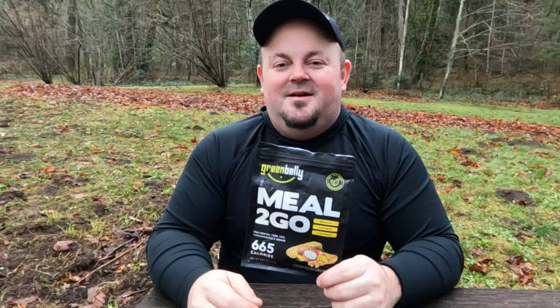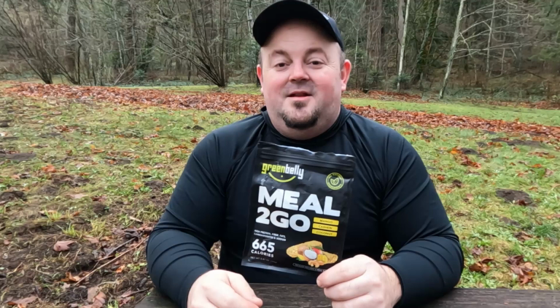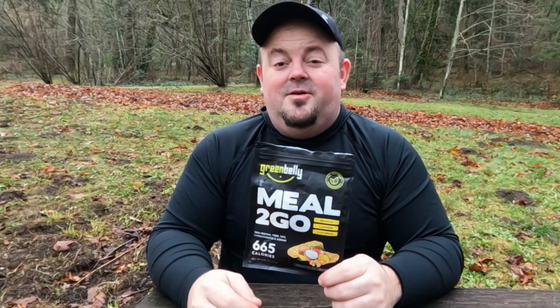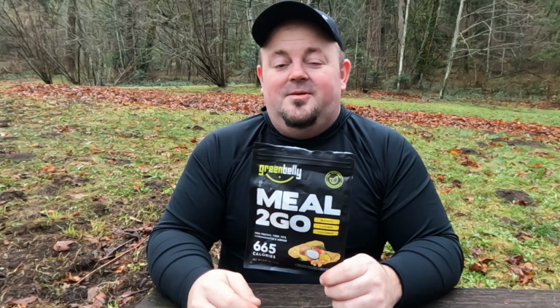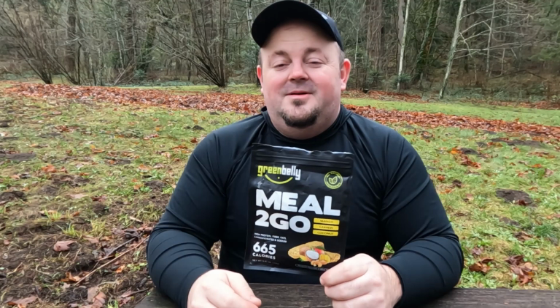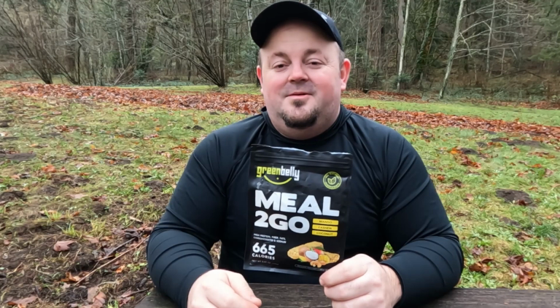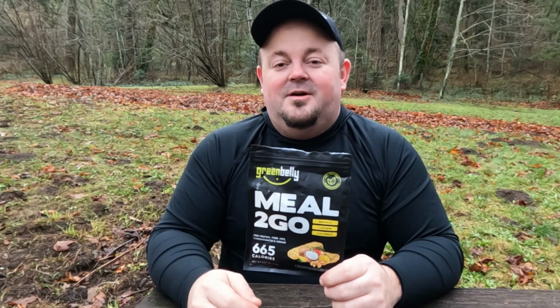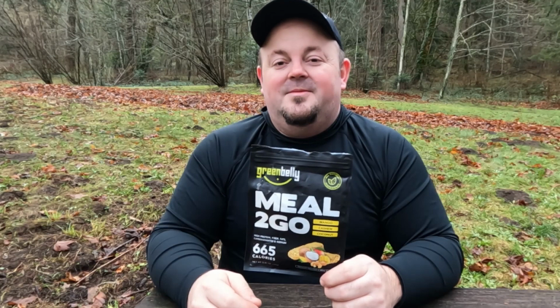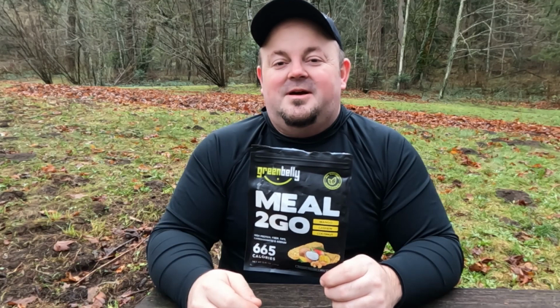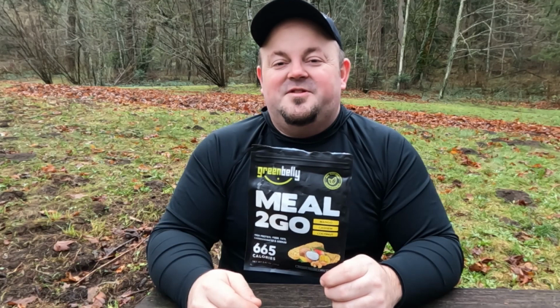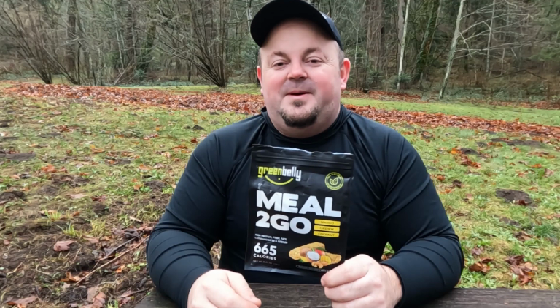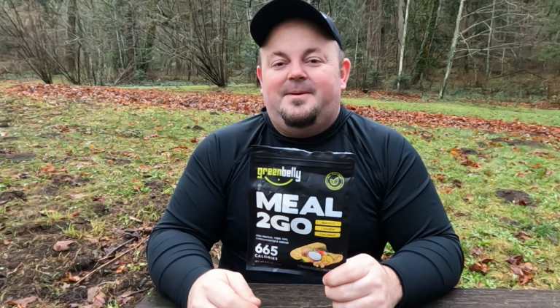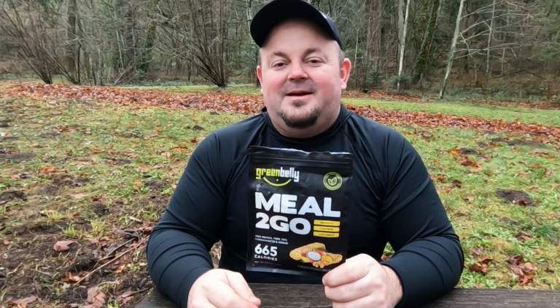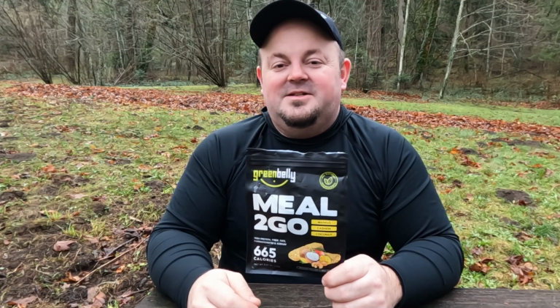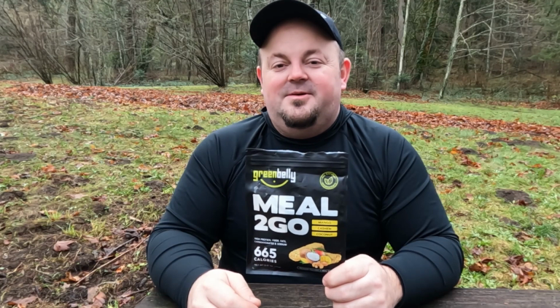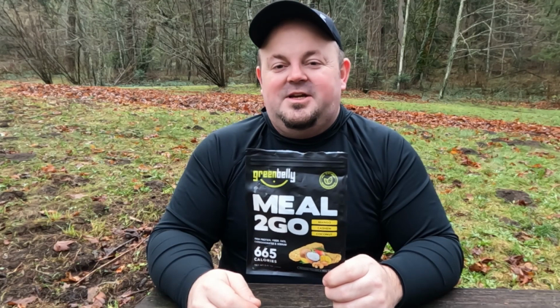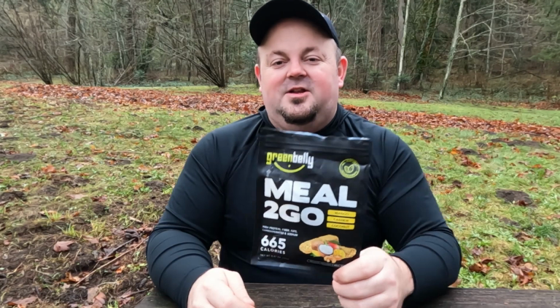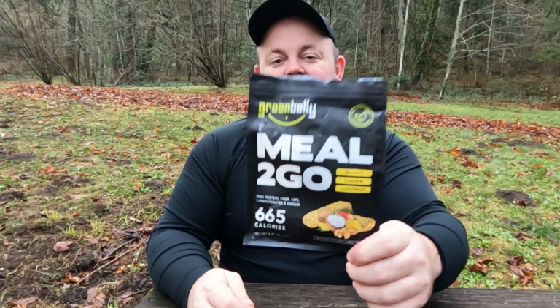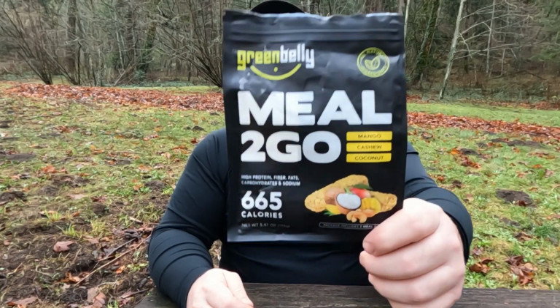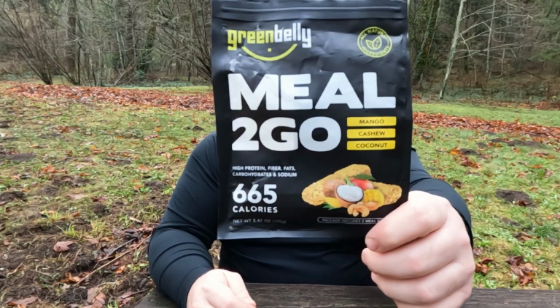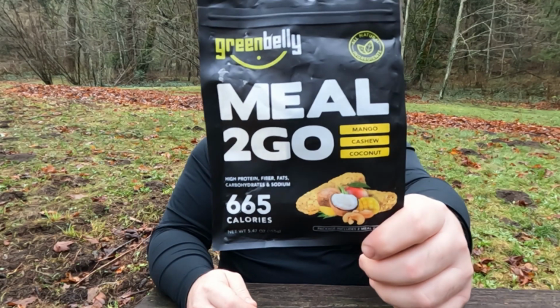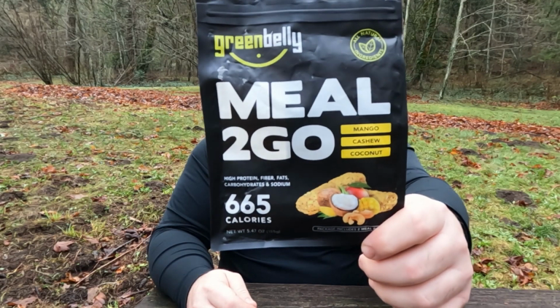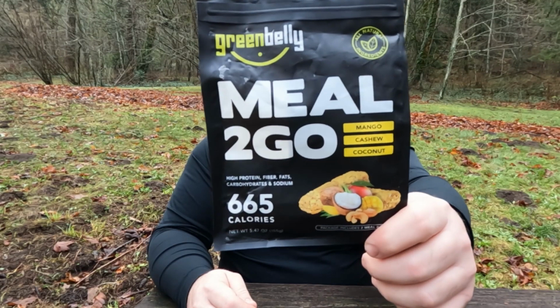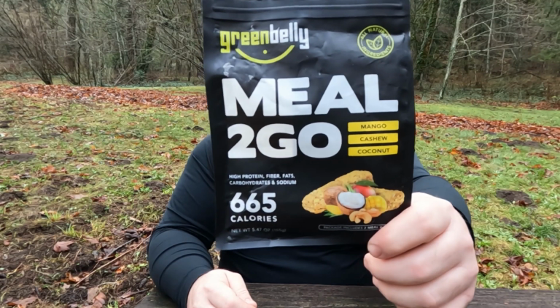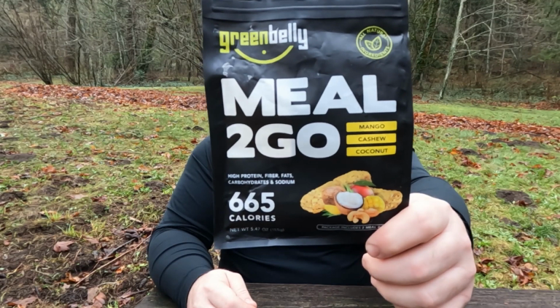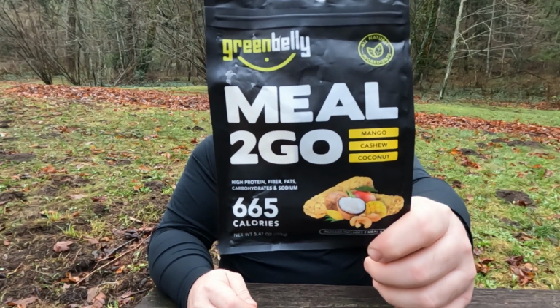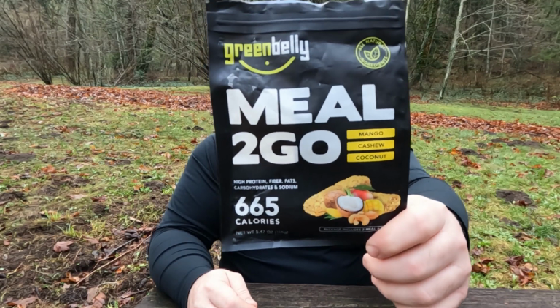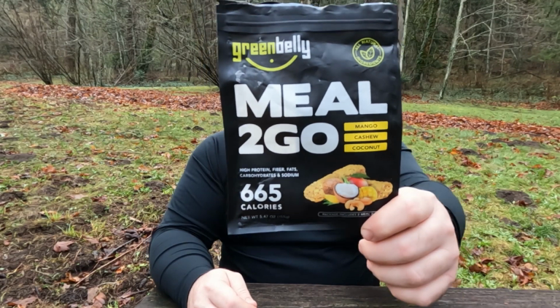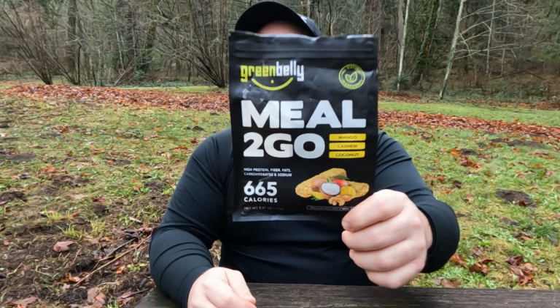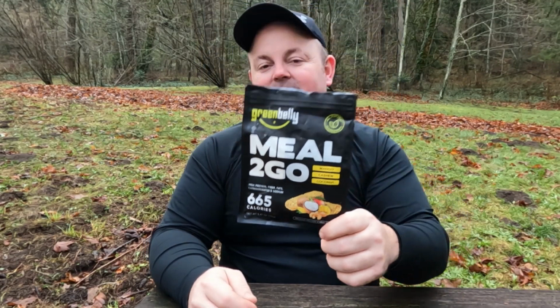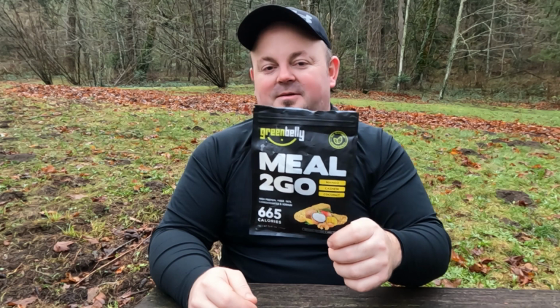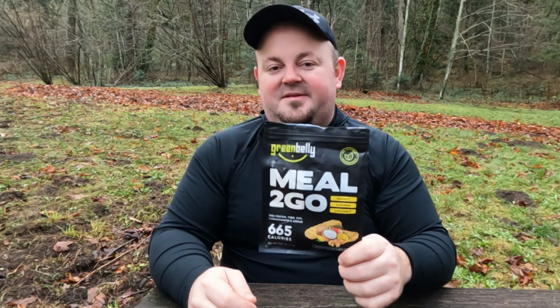Hello, welcome to Top Shelf Backpacking. Today we're taking a look at the Meals to Go from Green Belly Meals.